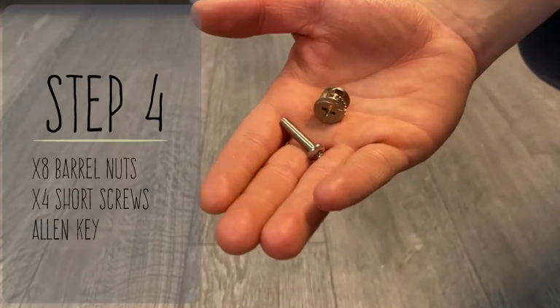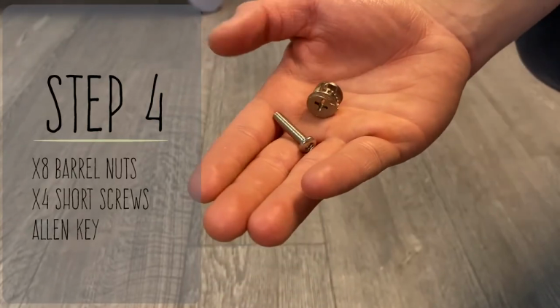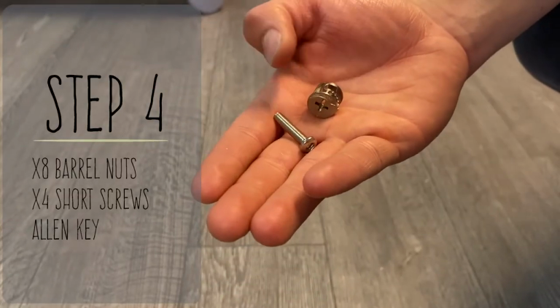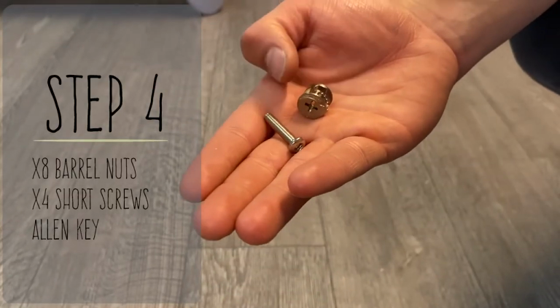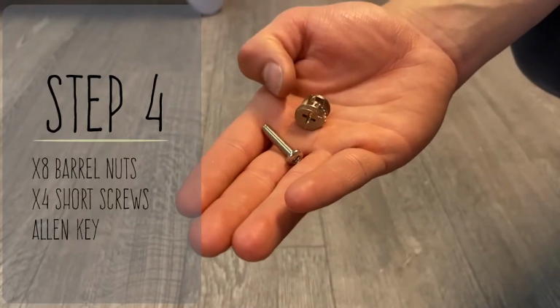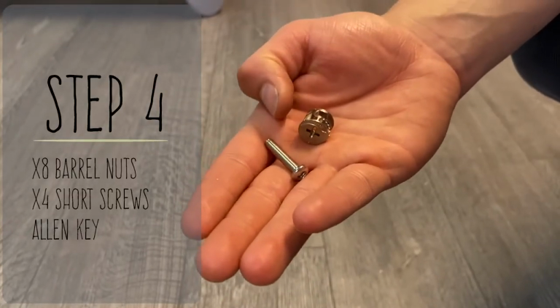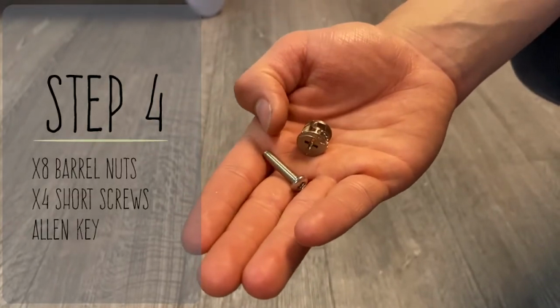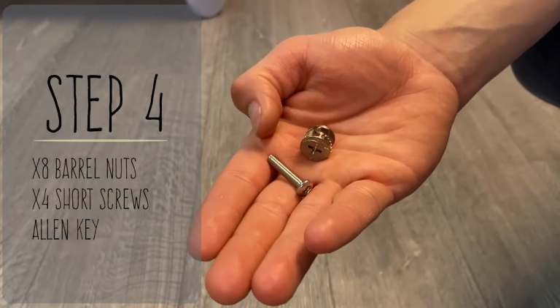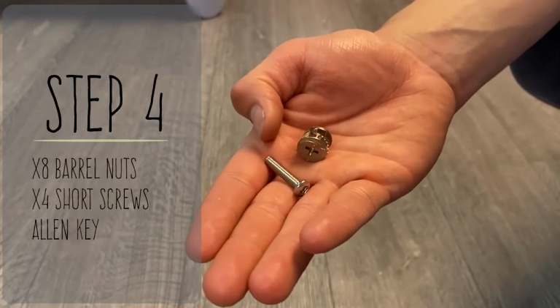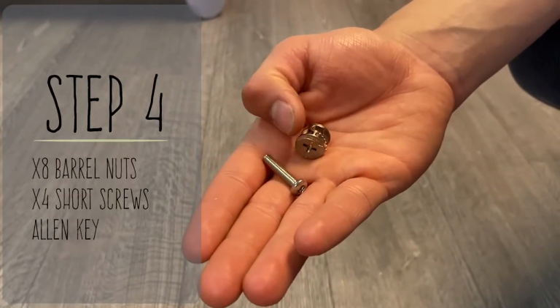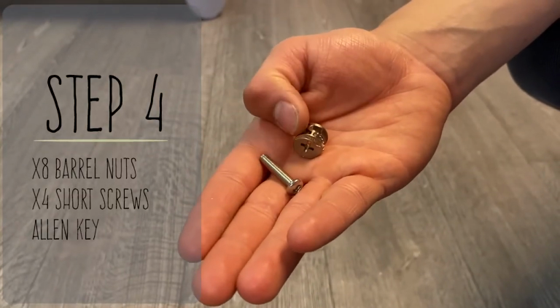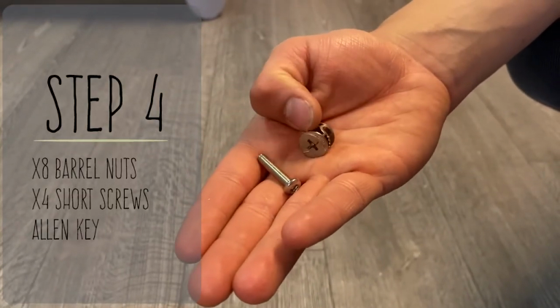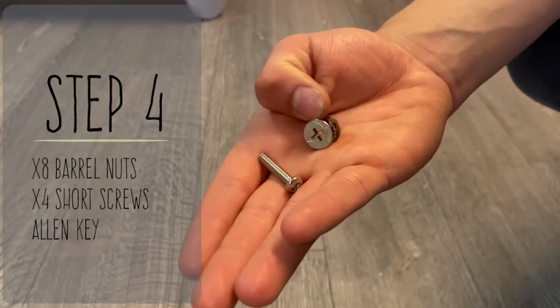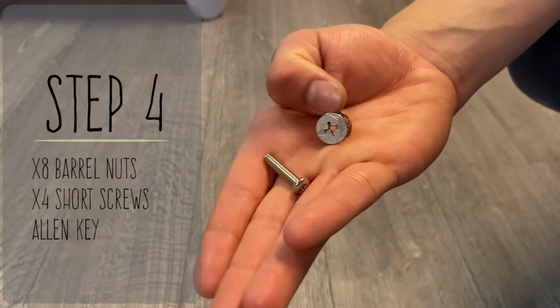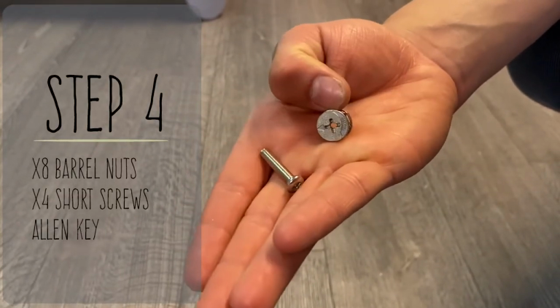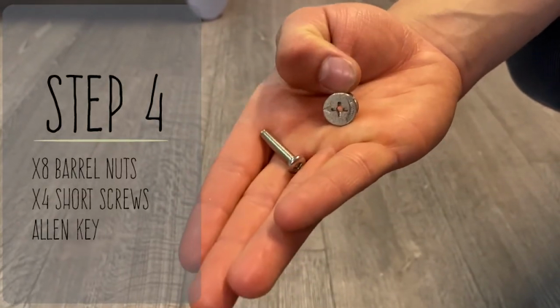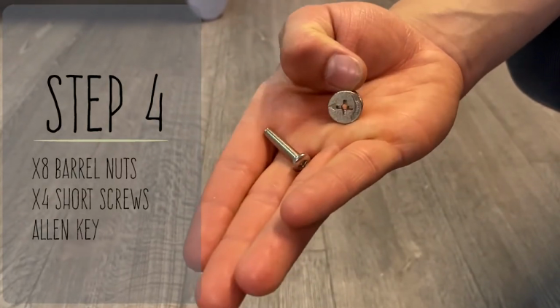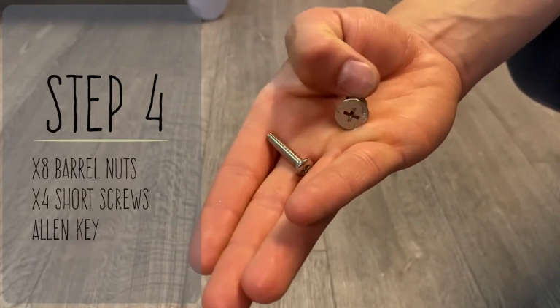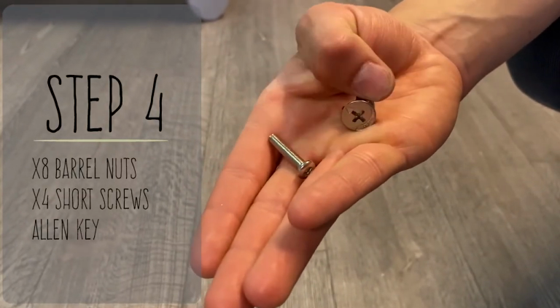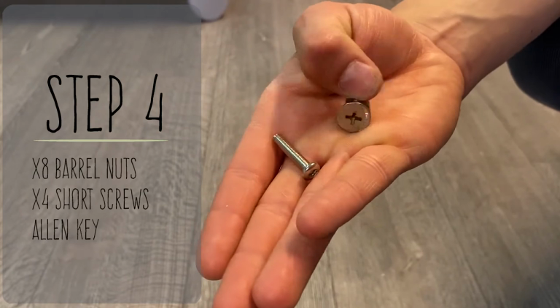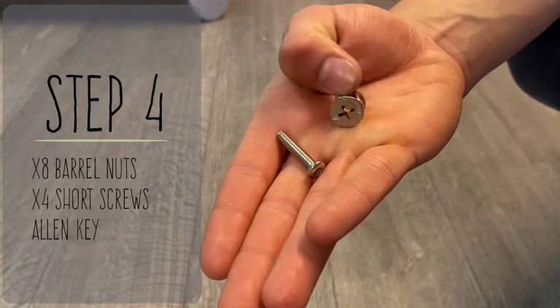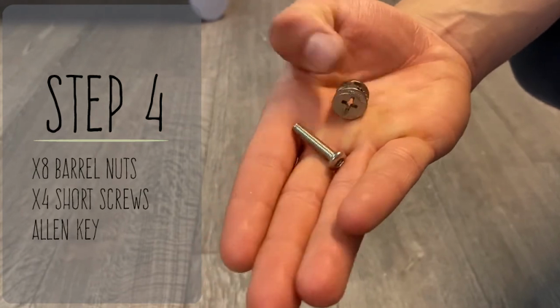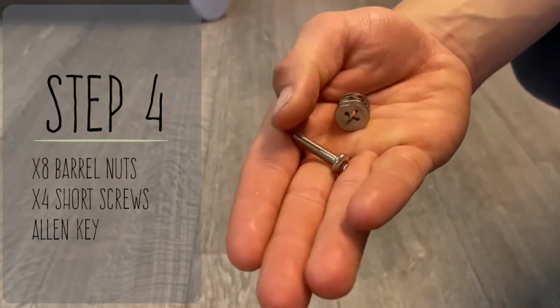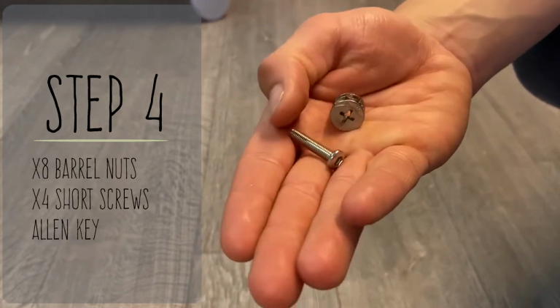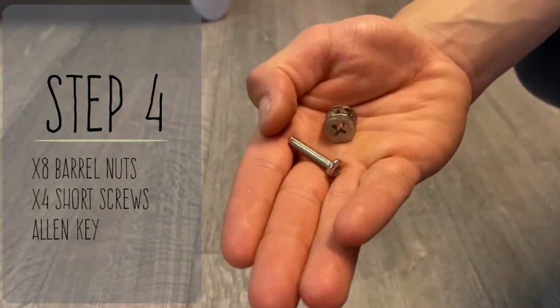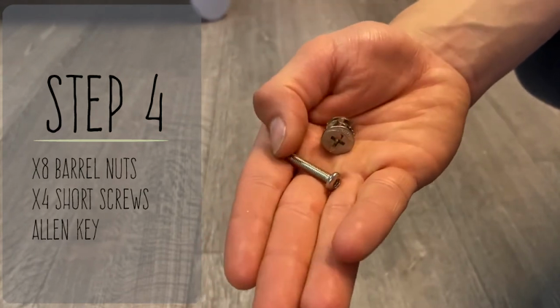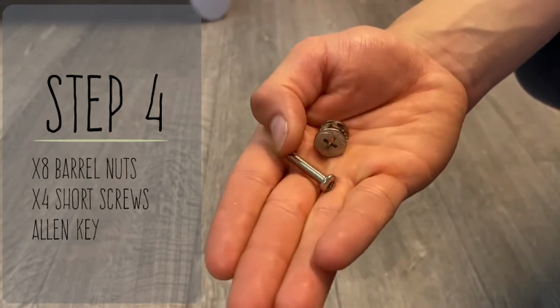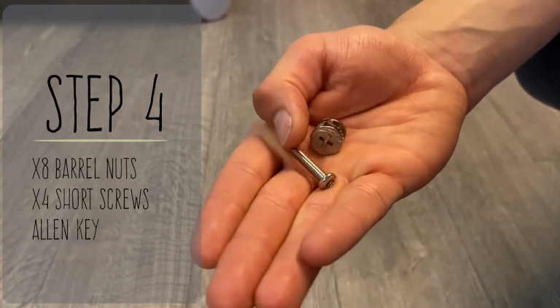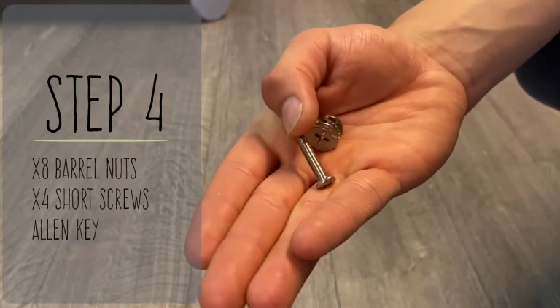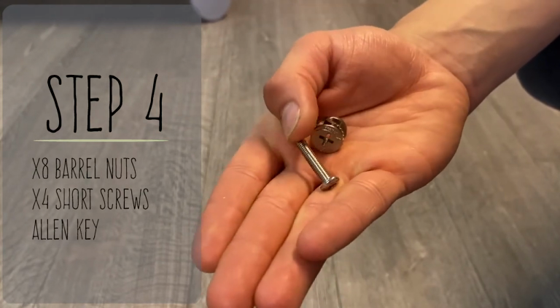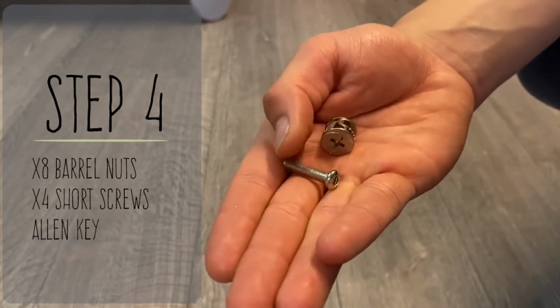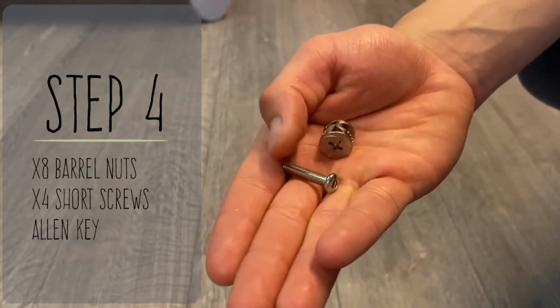For step four, you're going to need eight barrel nuts and four short screws.